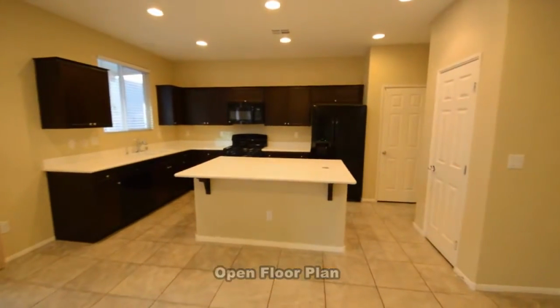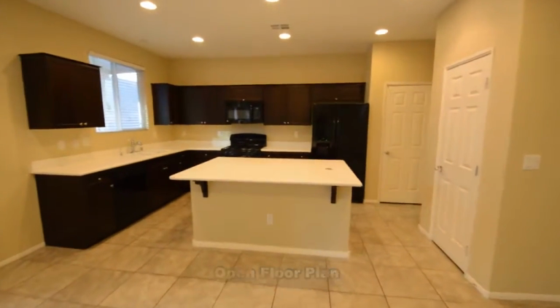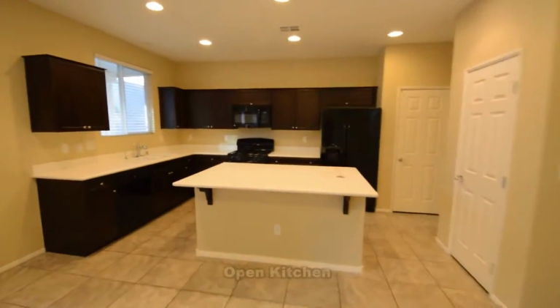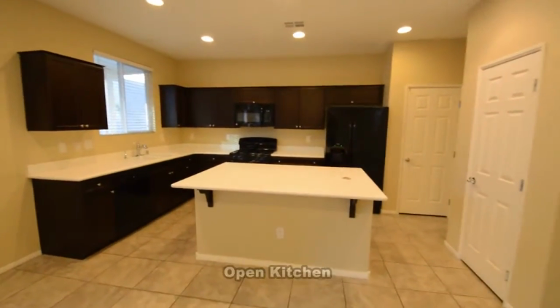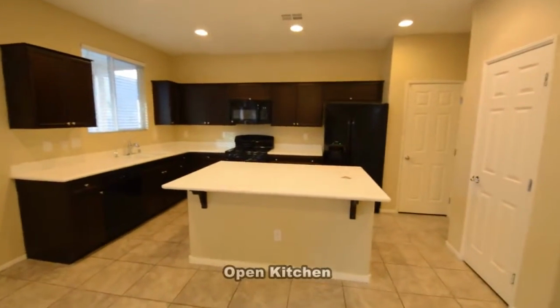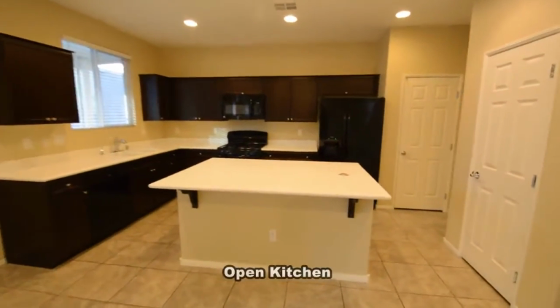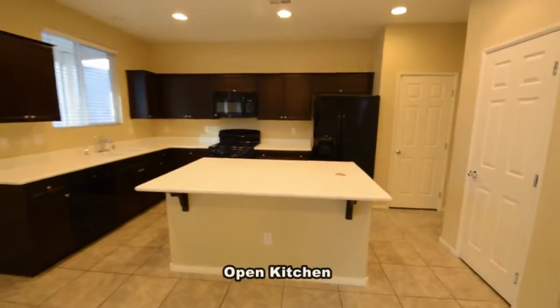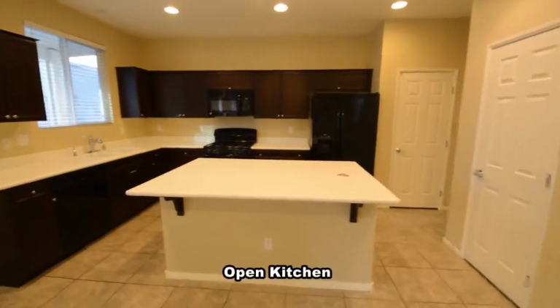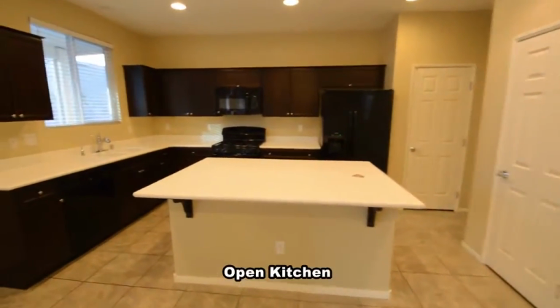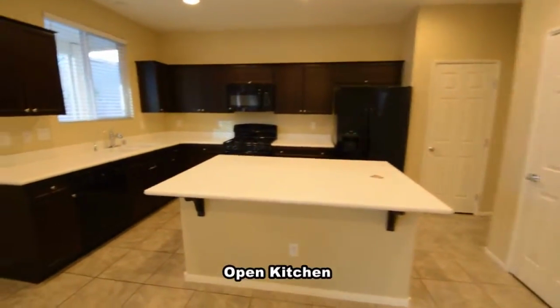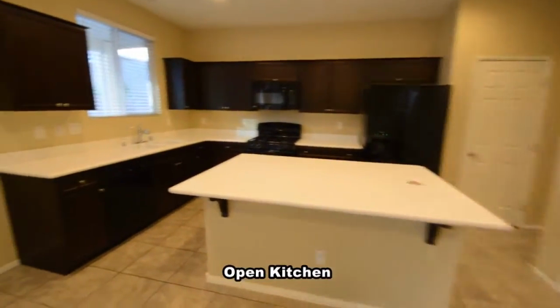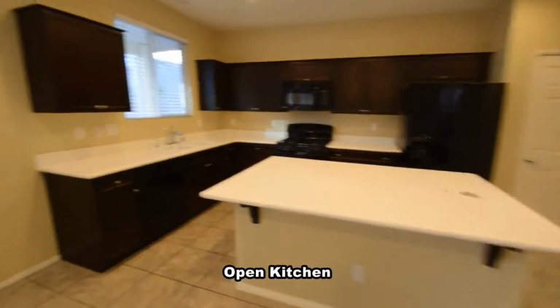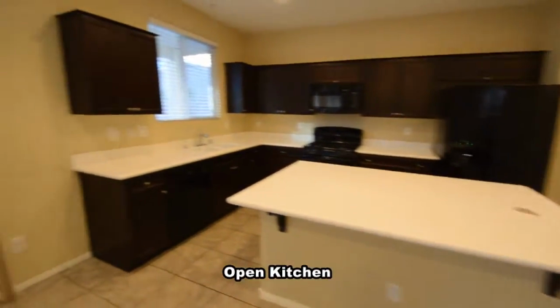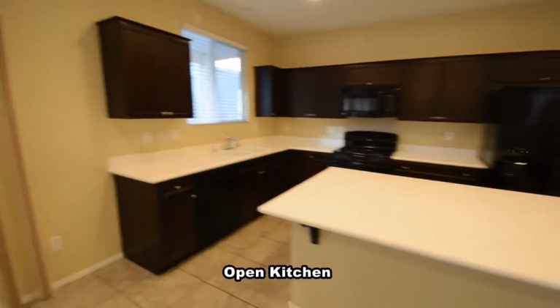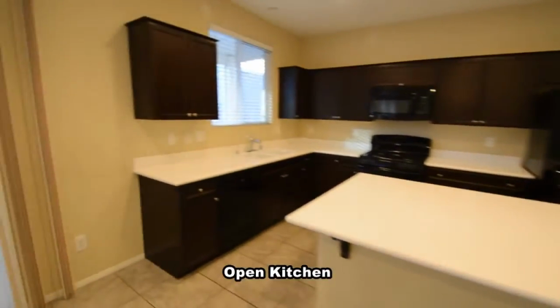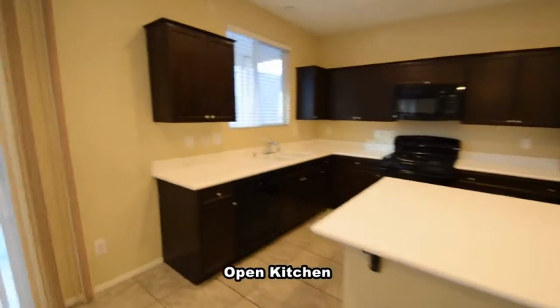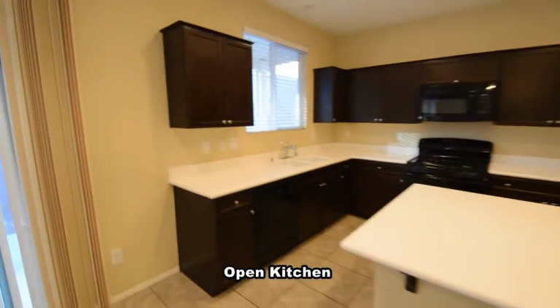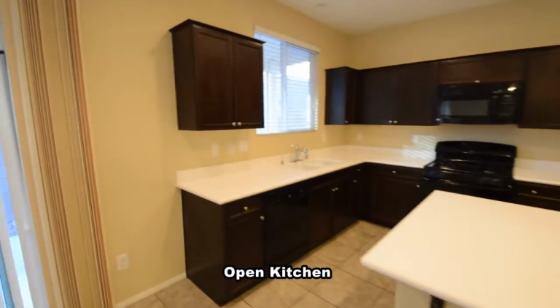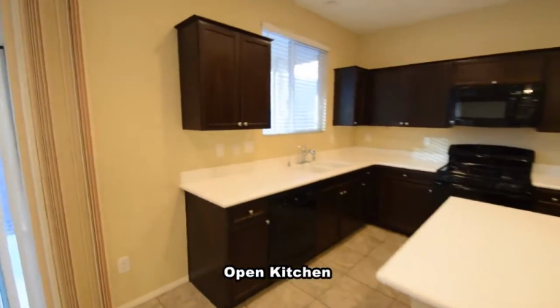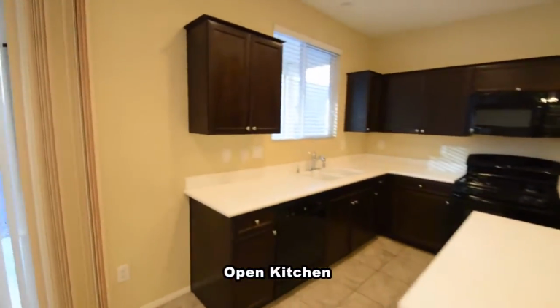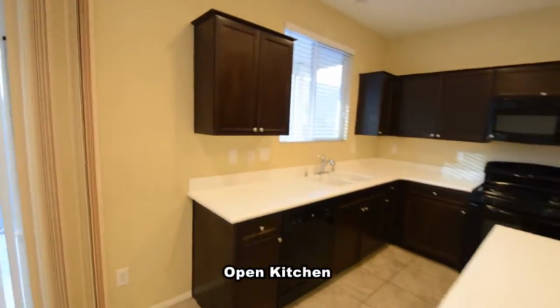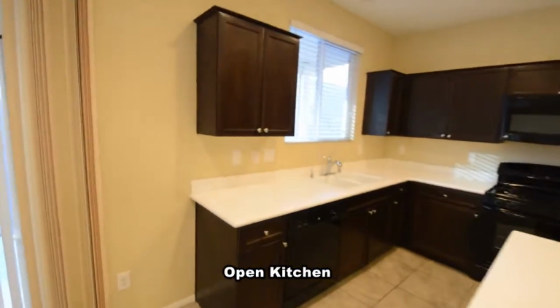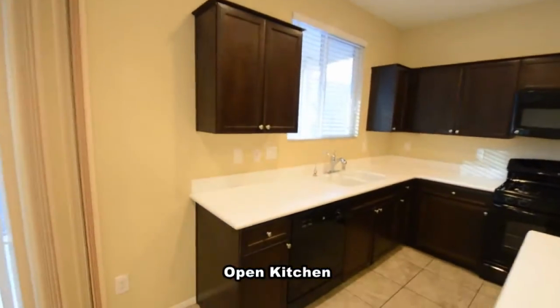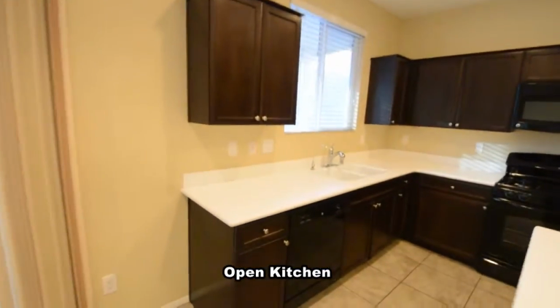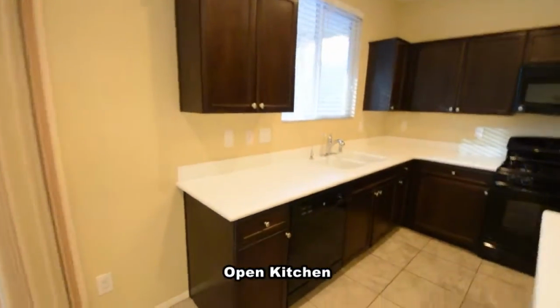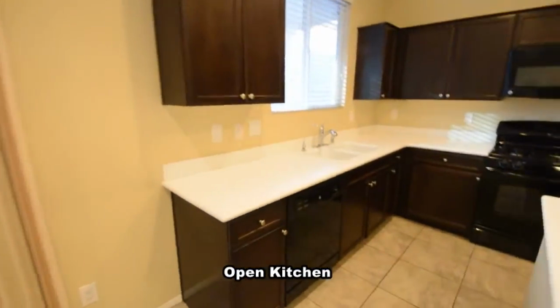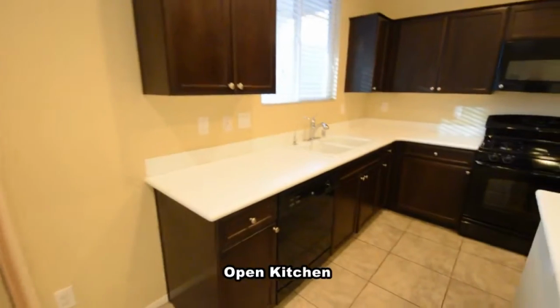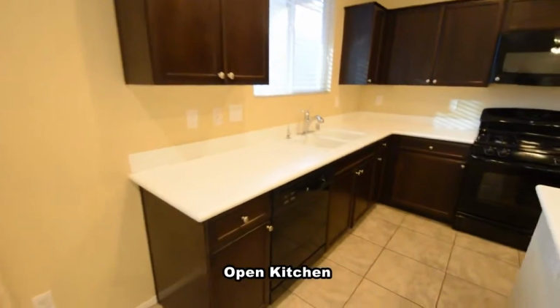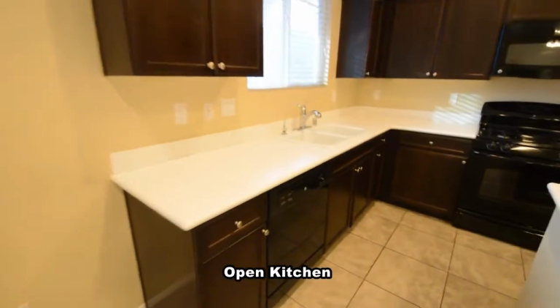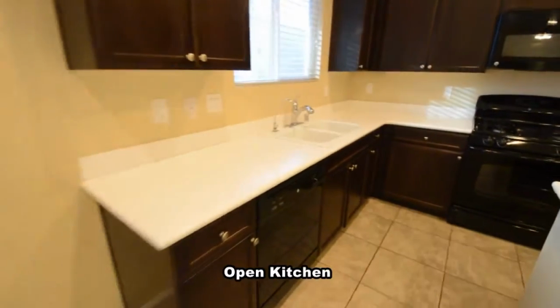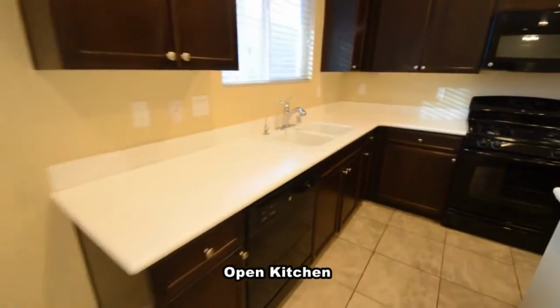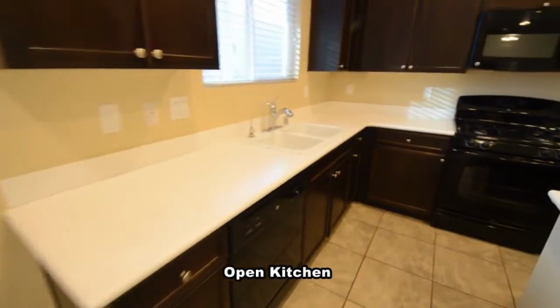The open kitchen has a center island, solid surface counters, pantry, and all the appliances.